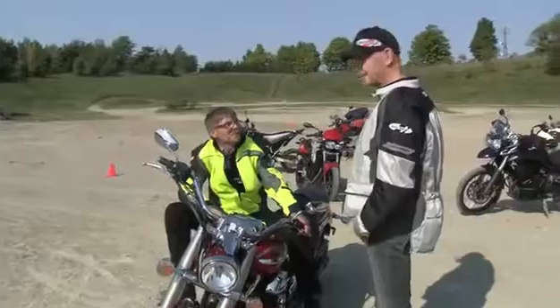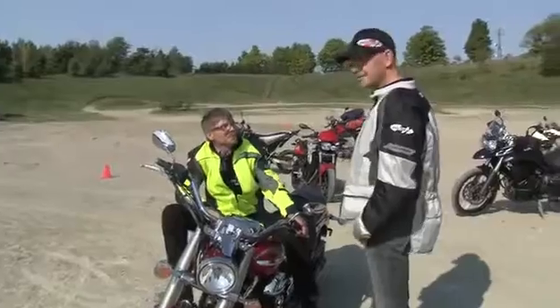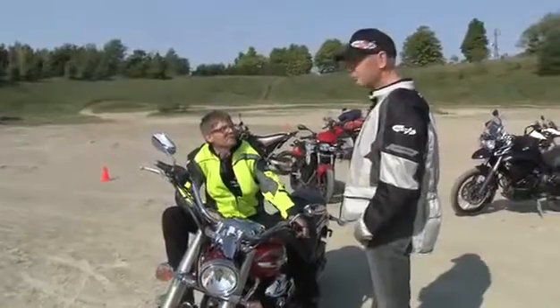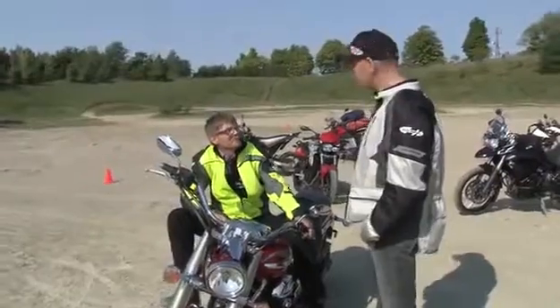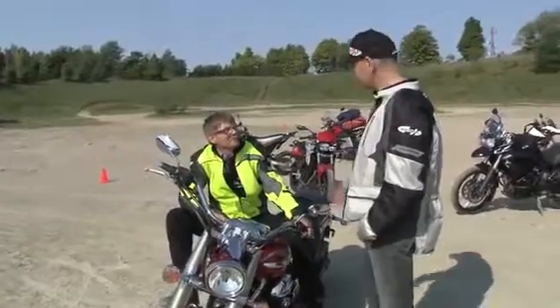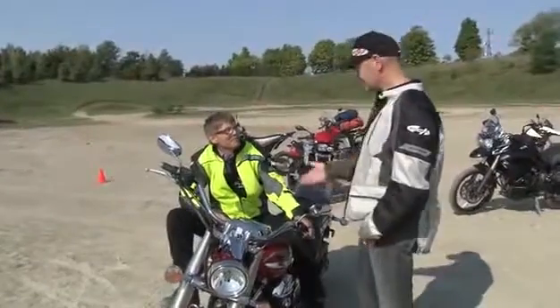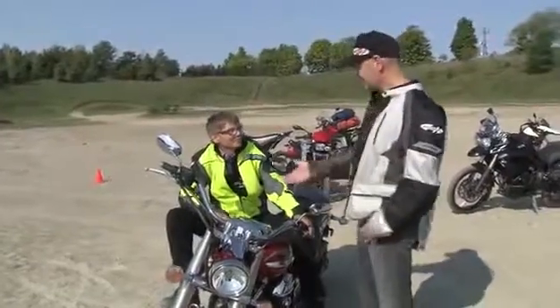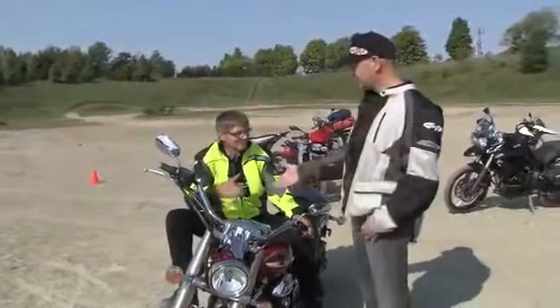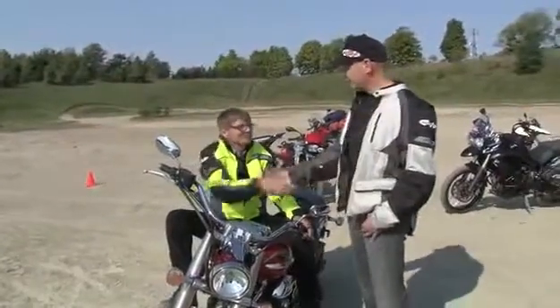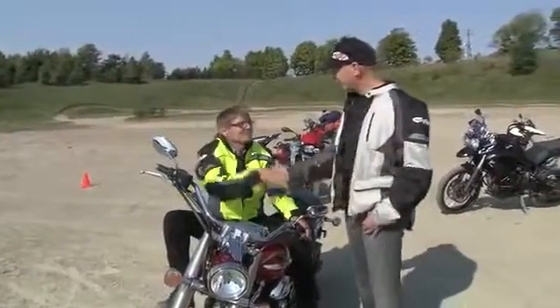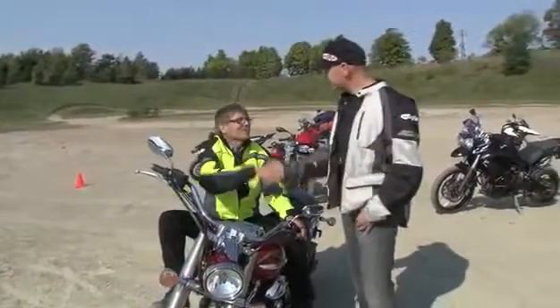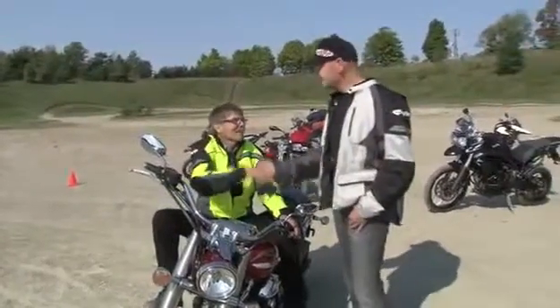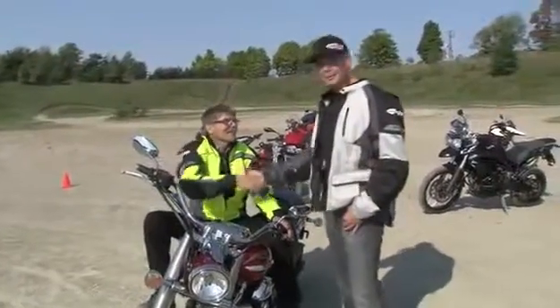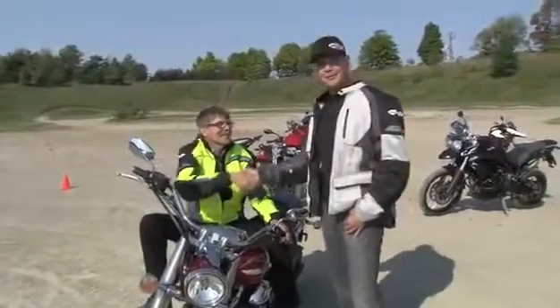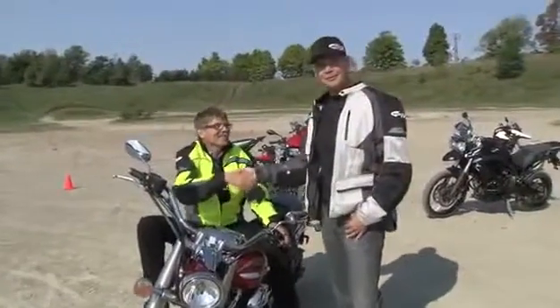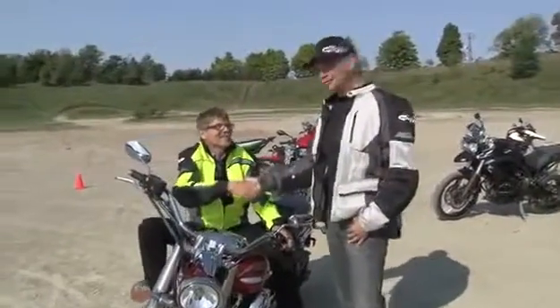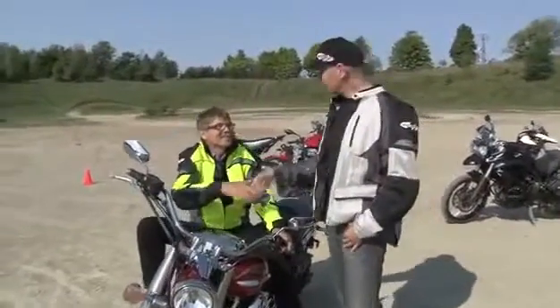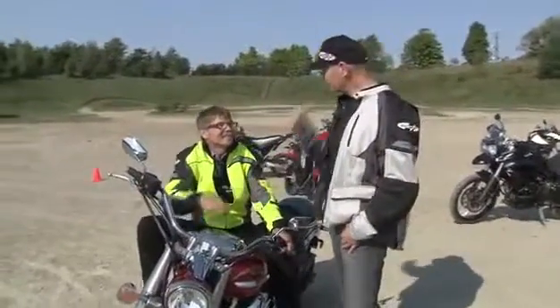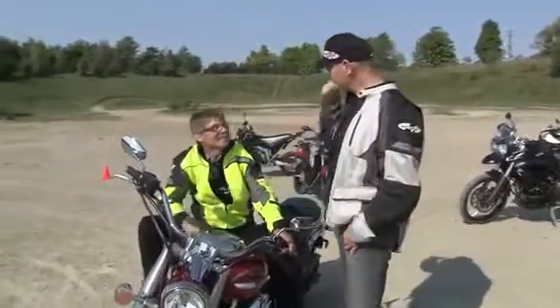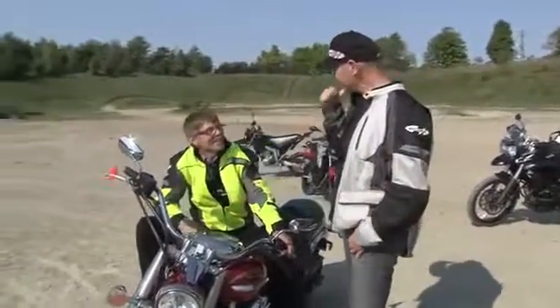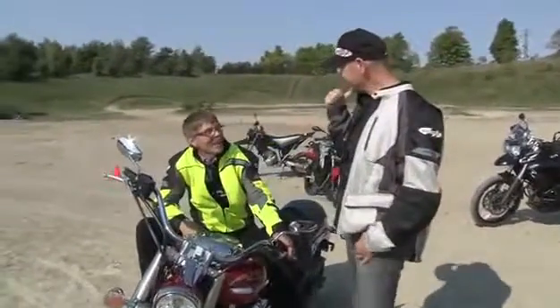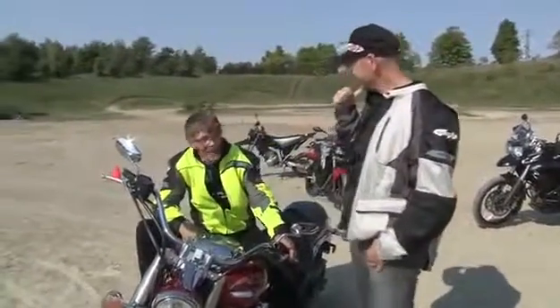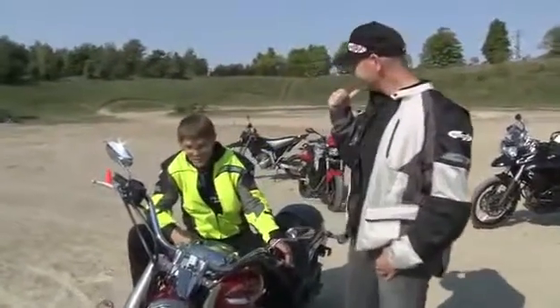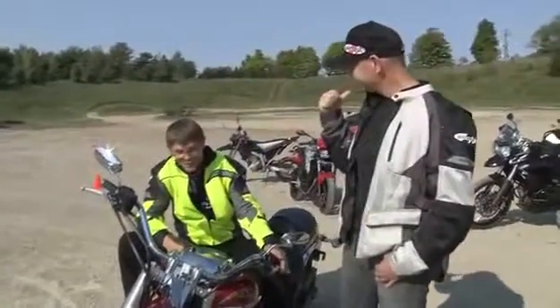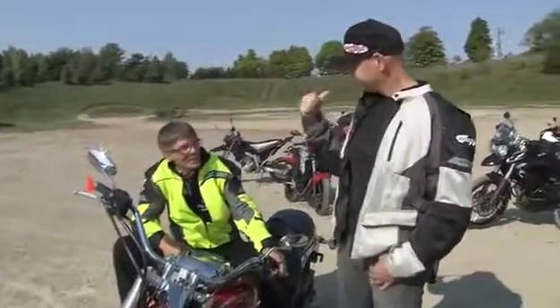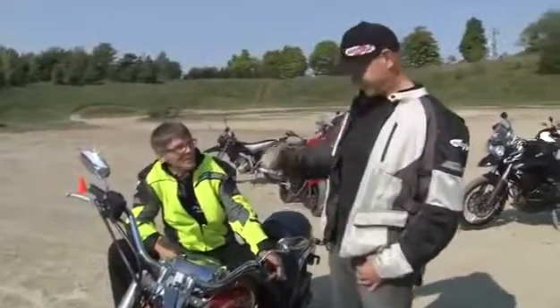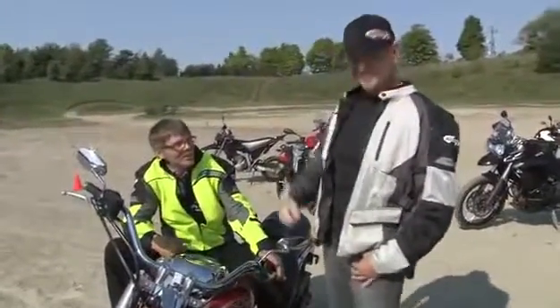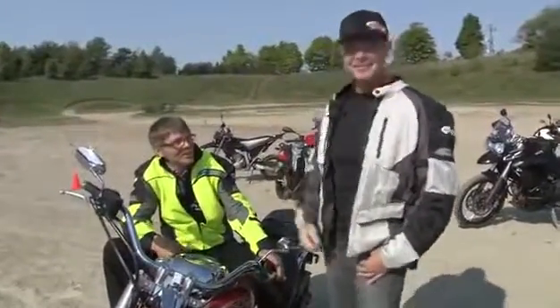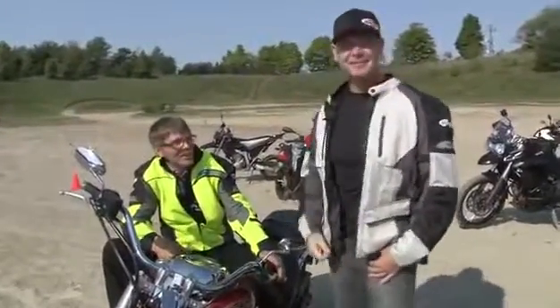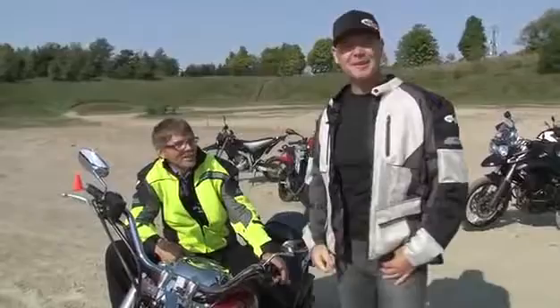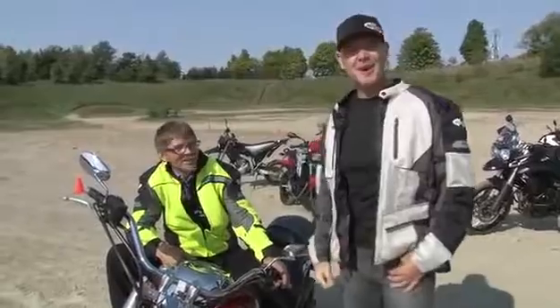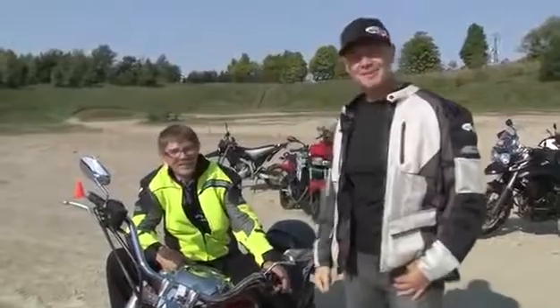Excellent — that's just some terrific advice. Want to go out and do some practicing? Absolutely, love to go out. Awesome.